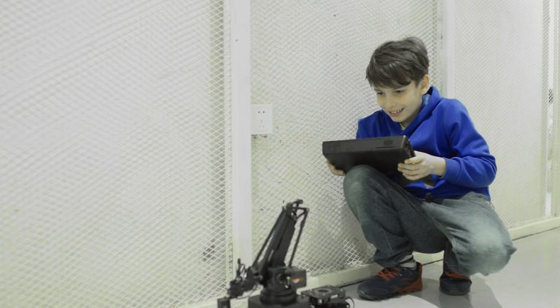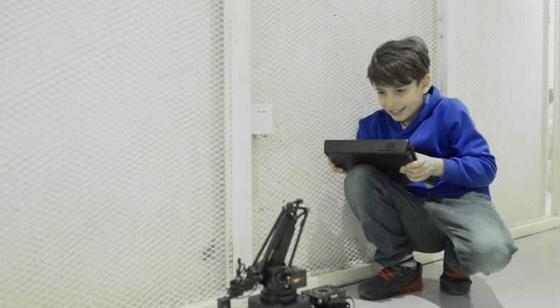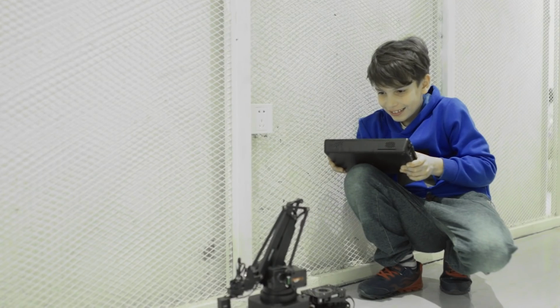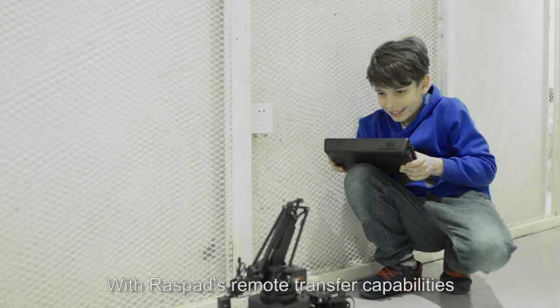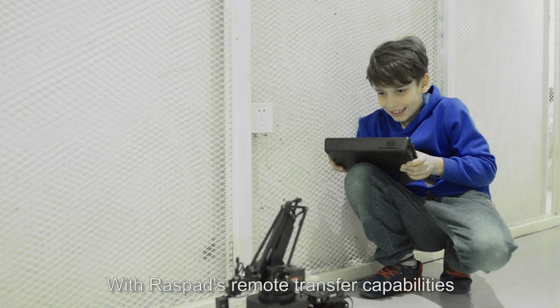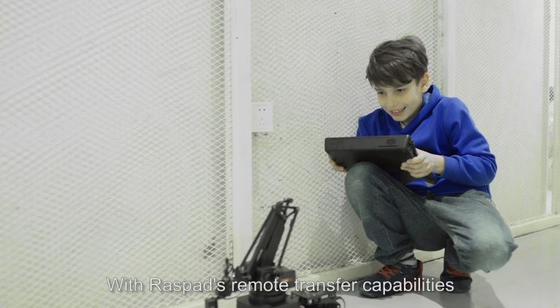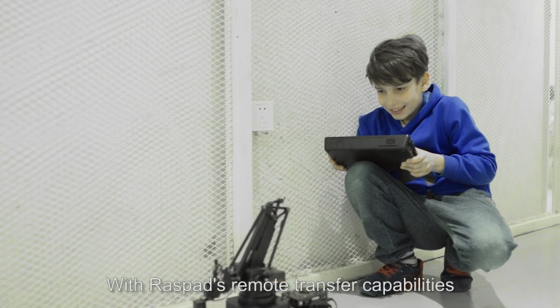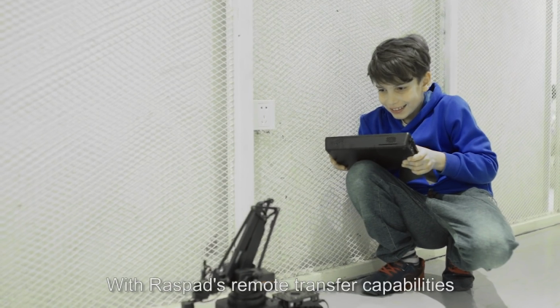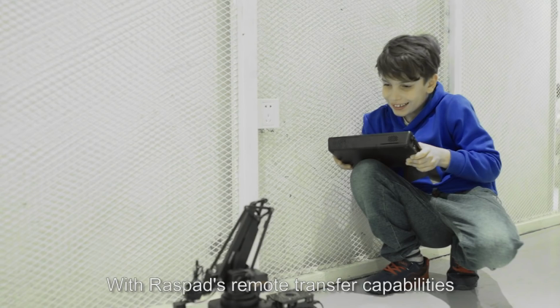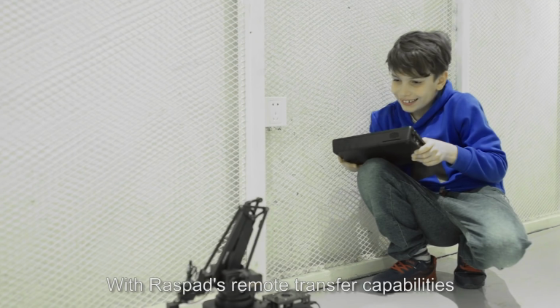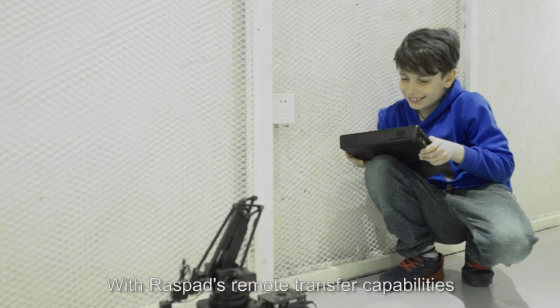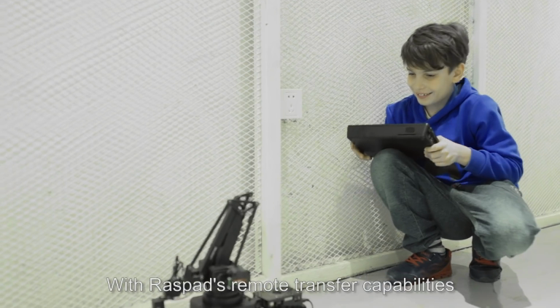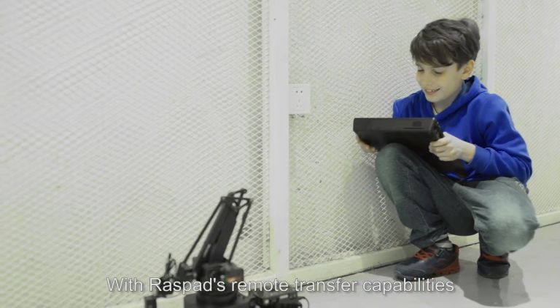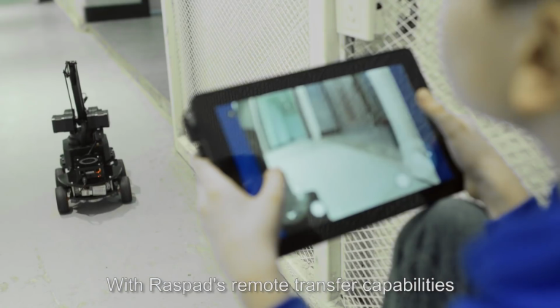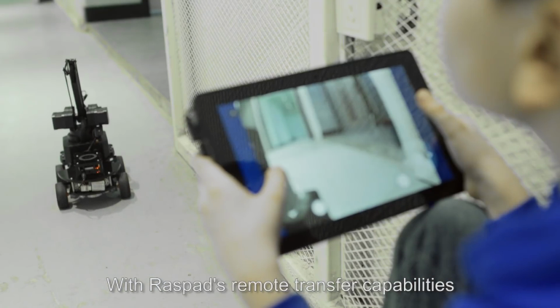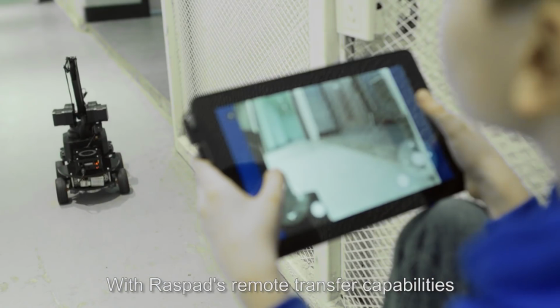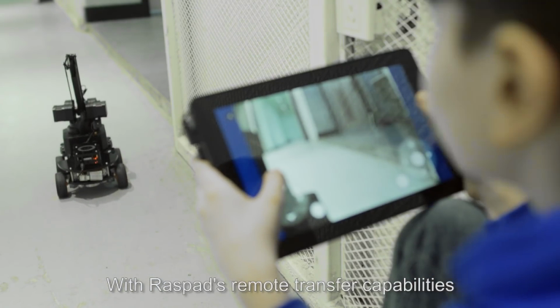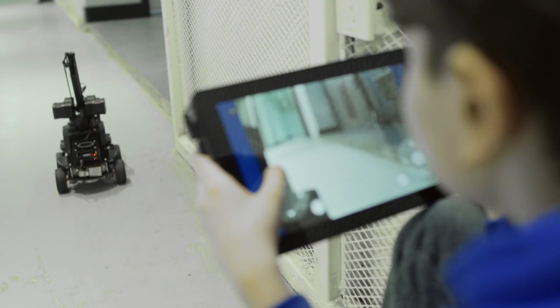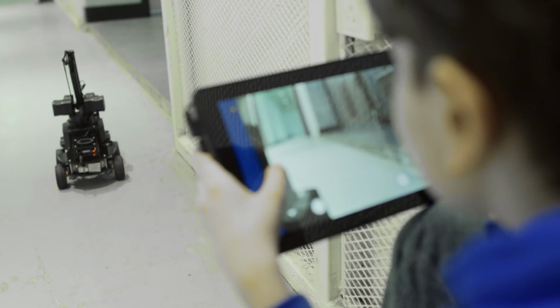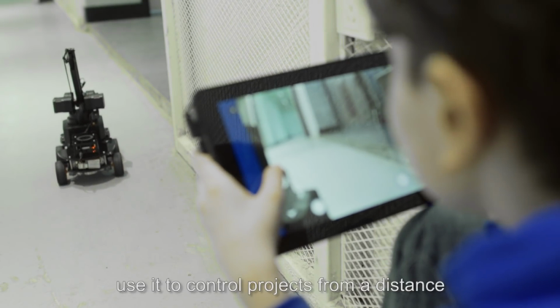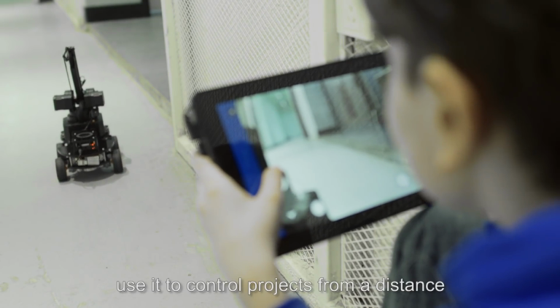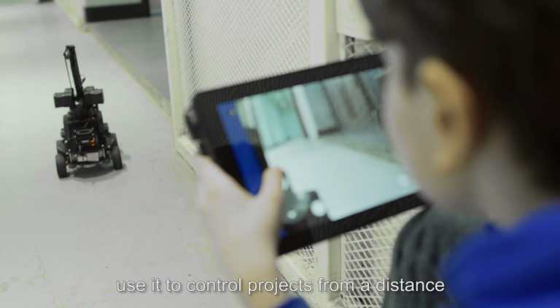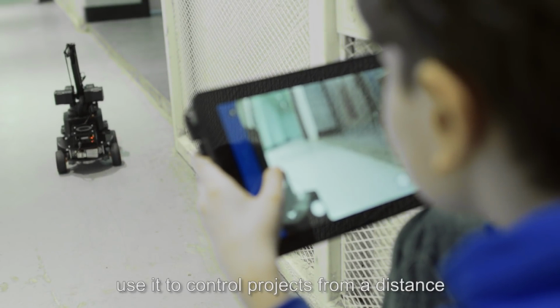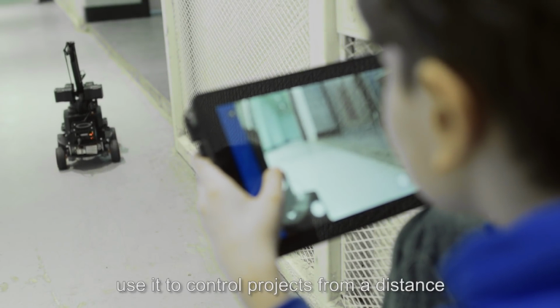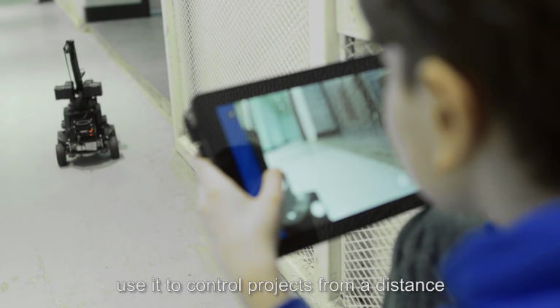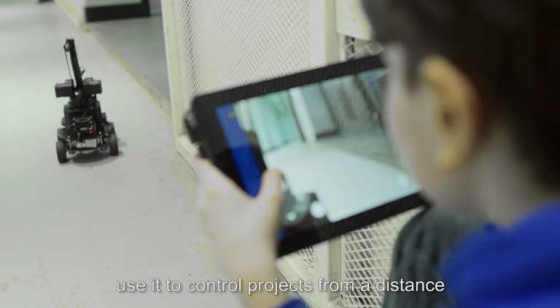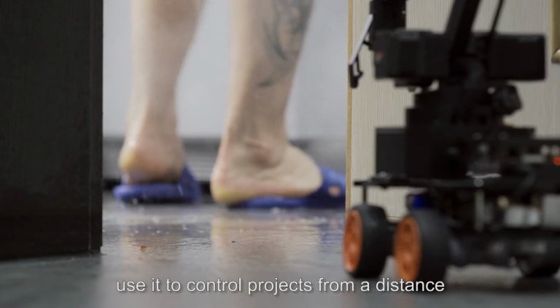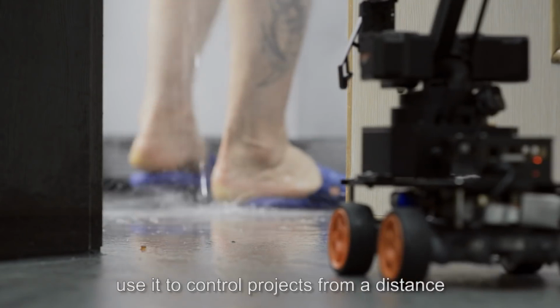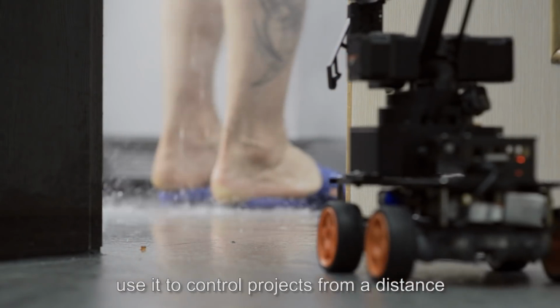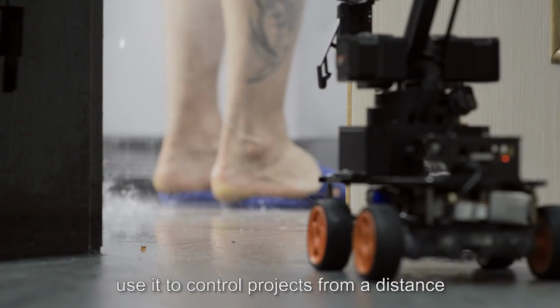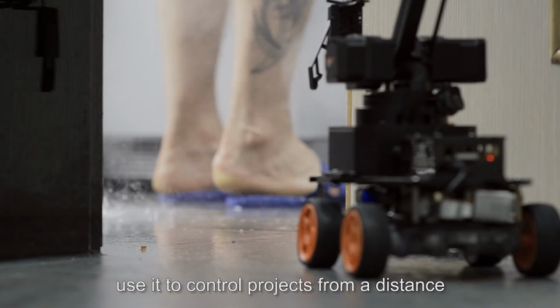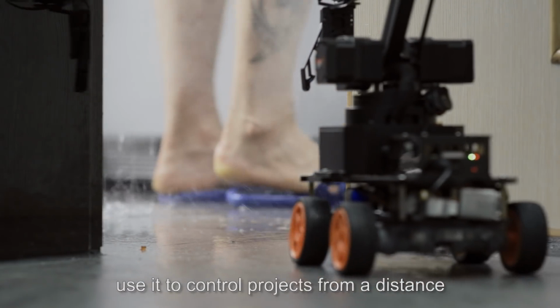With Raspad's remote transfer capabilities, use it to control projects from a distance.